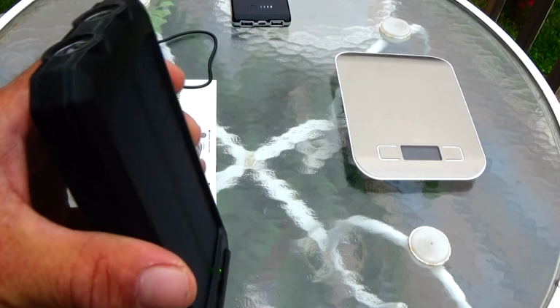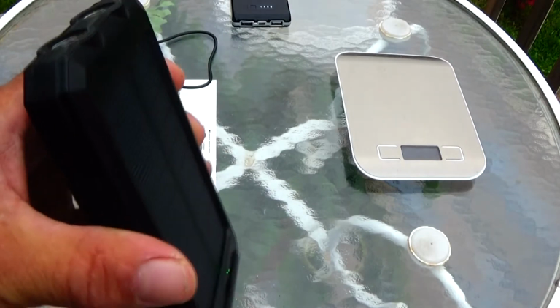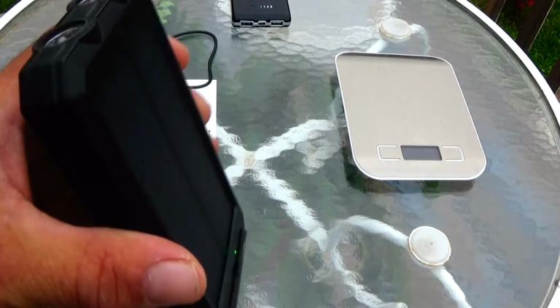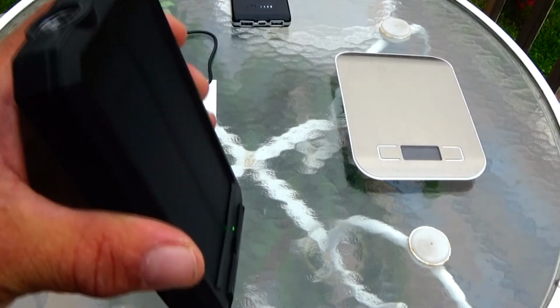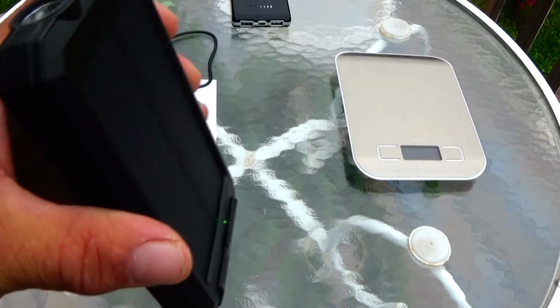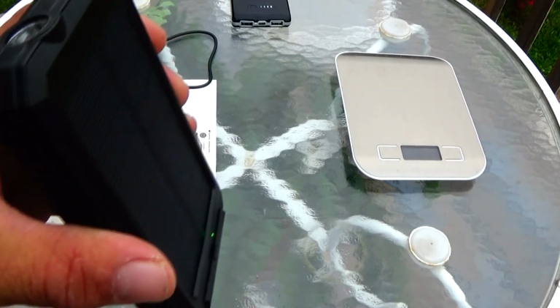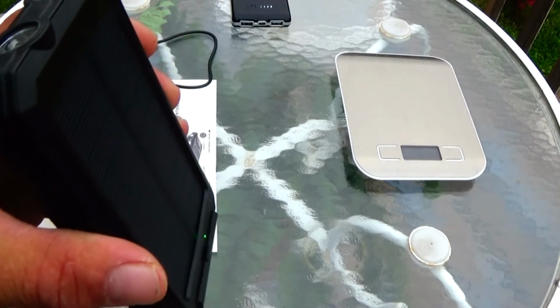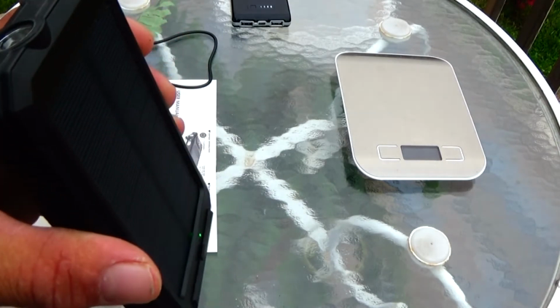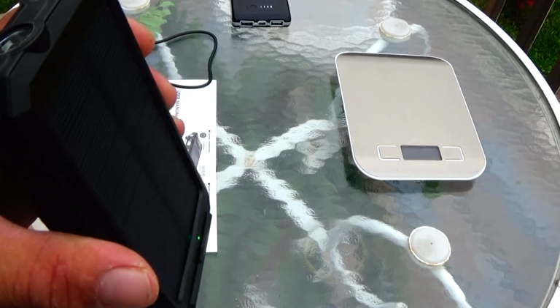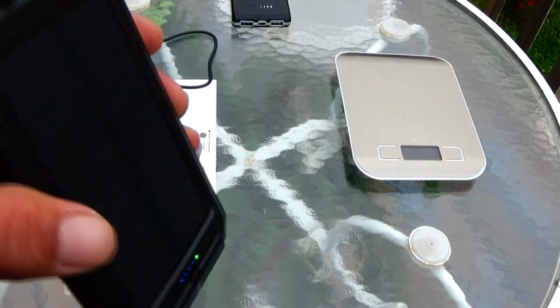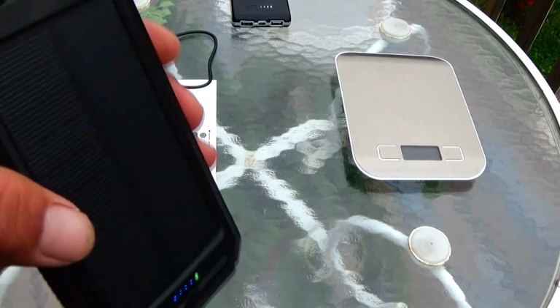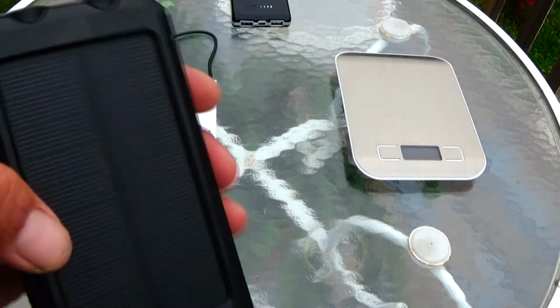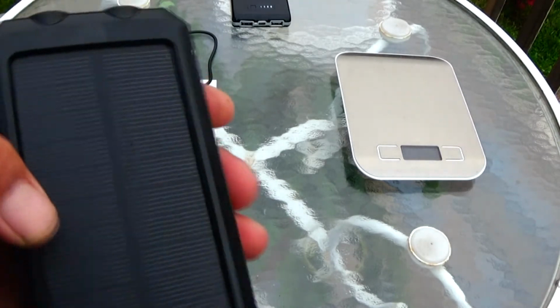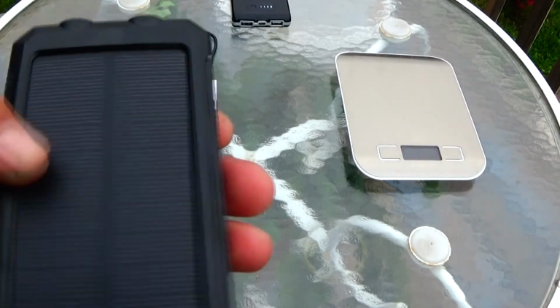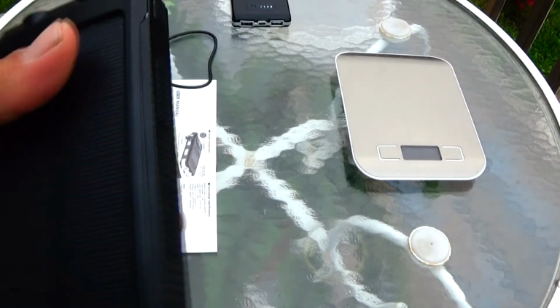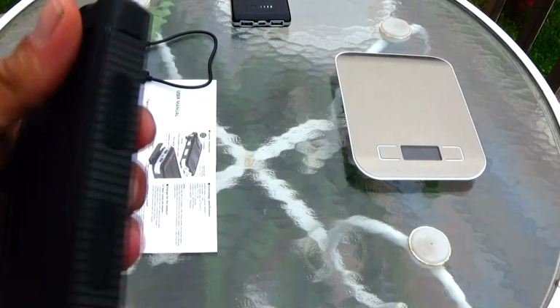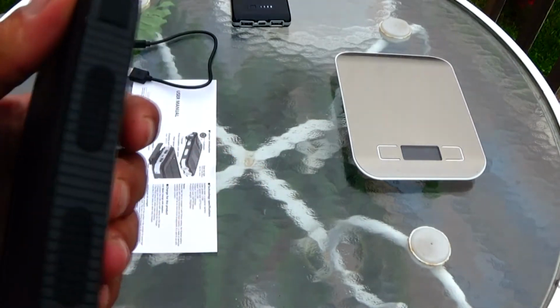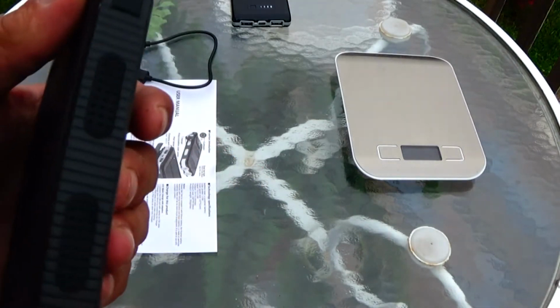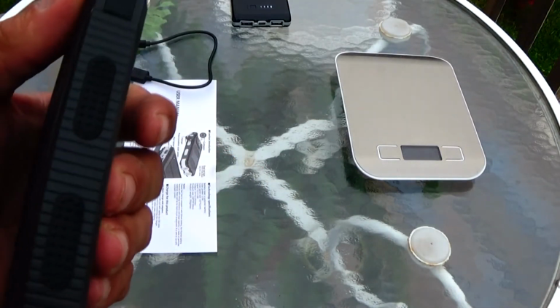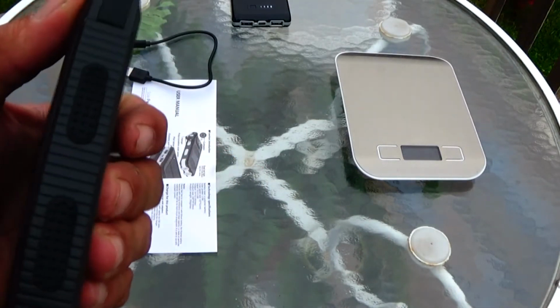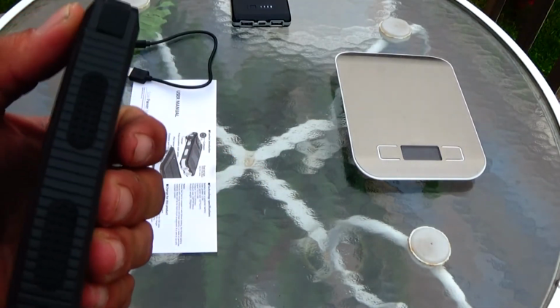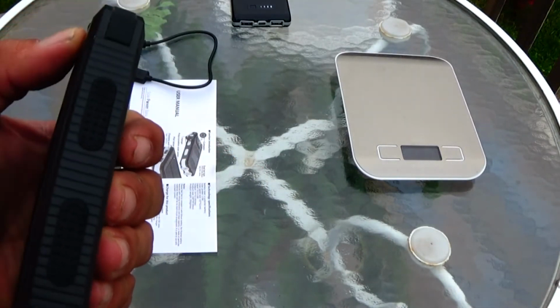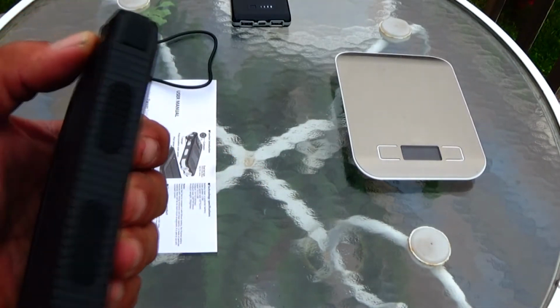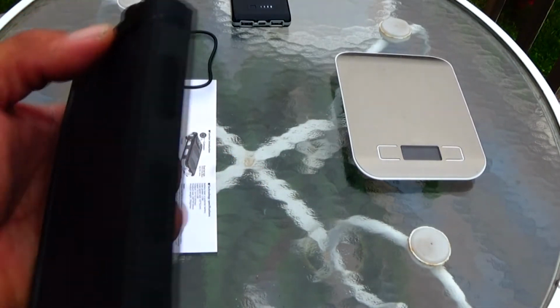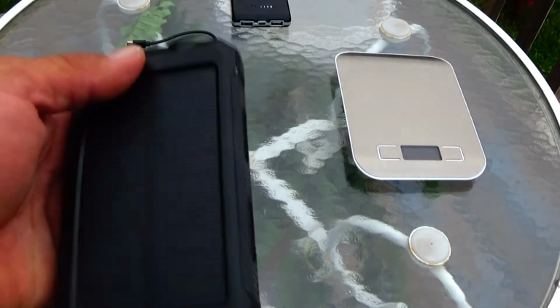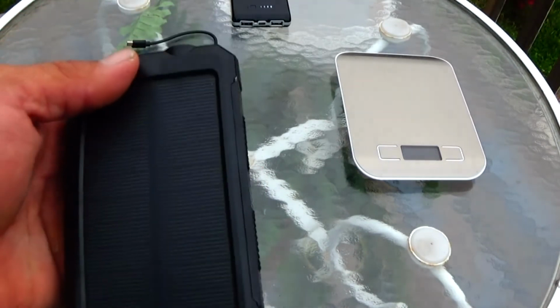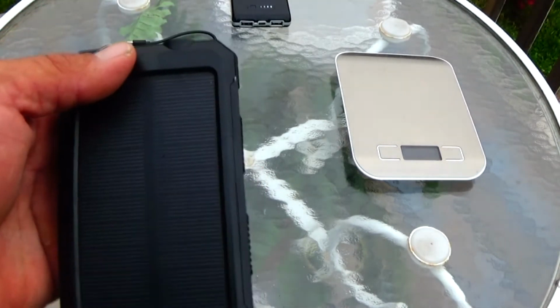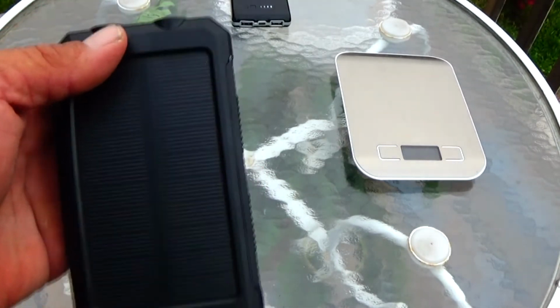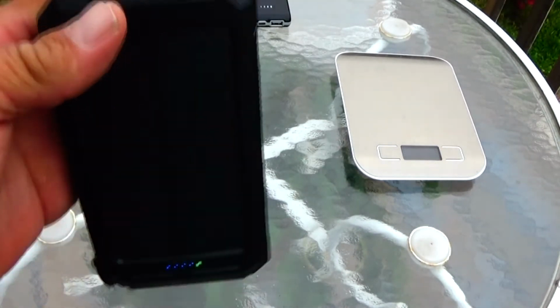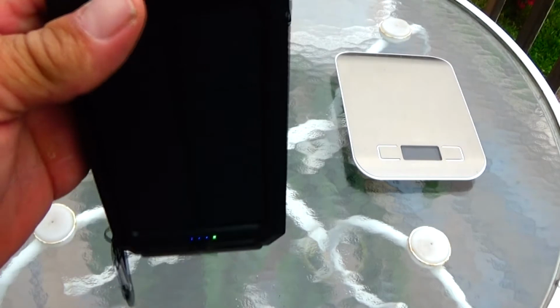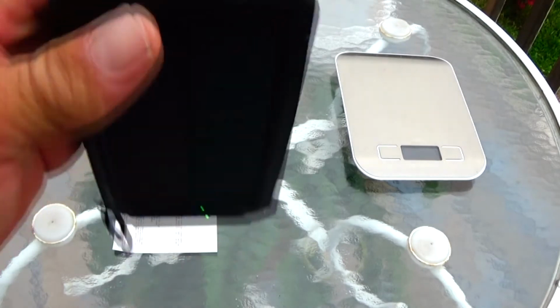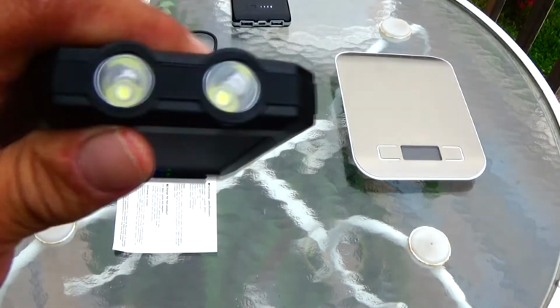This is waterproof, dust proof, and it's supposed to be shock proof — though I never tried dropping it.